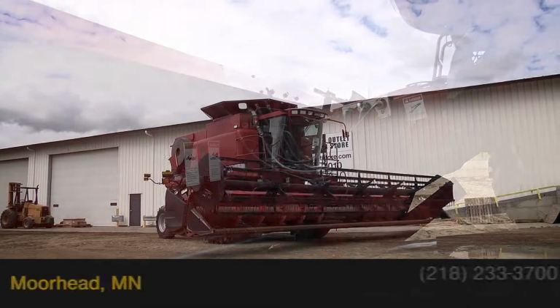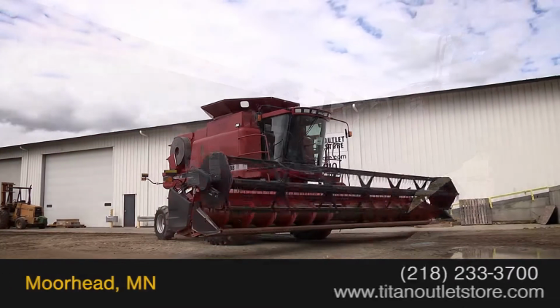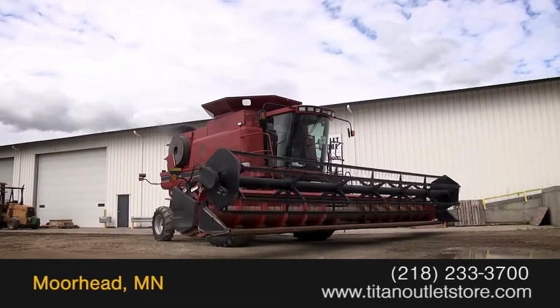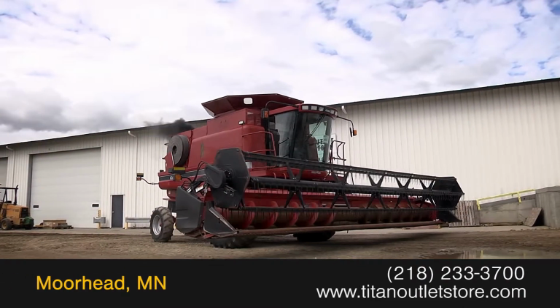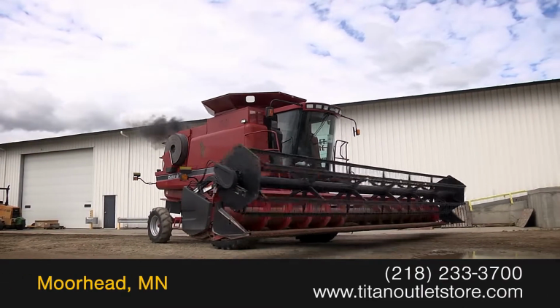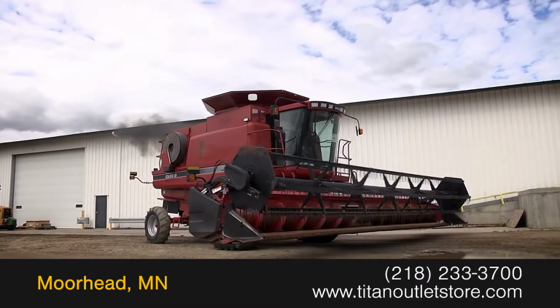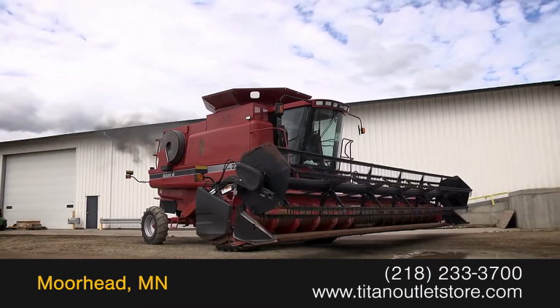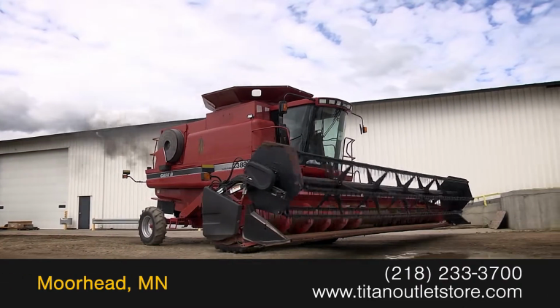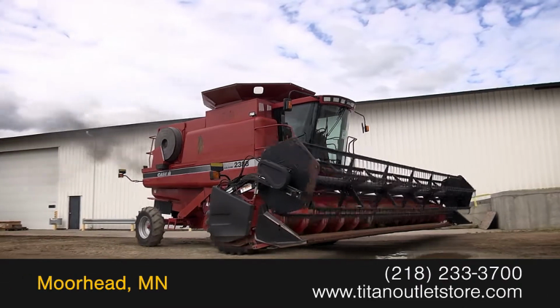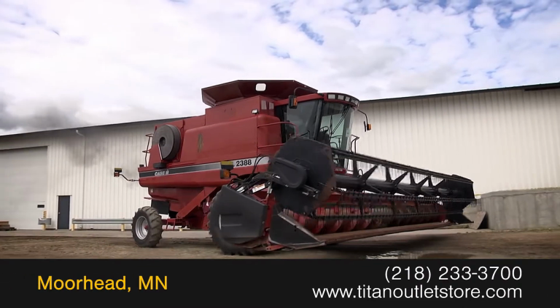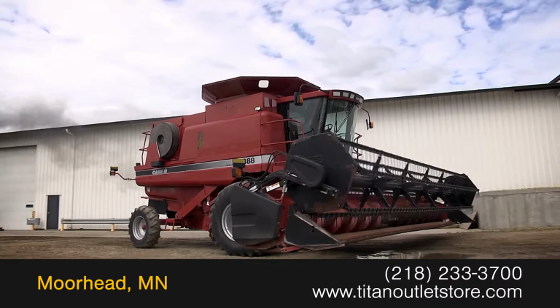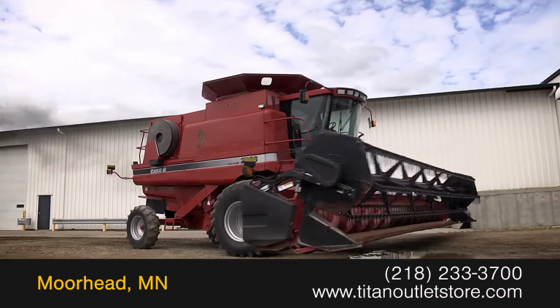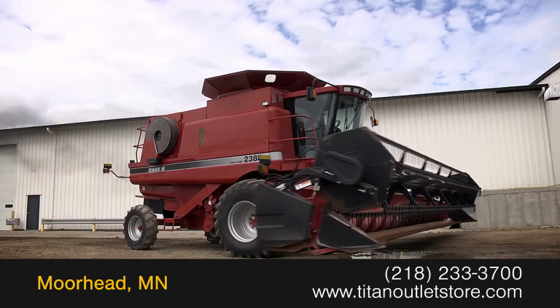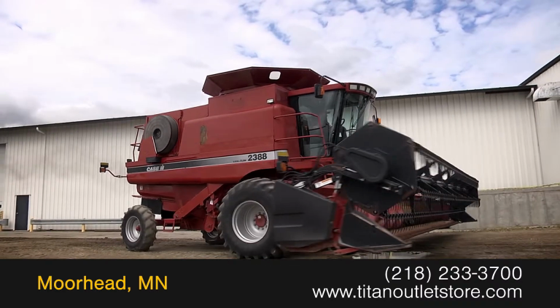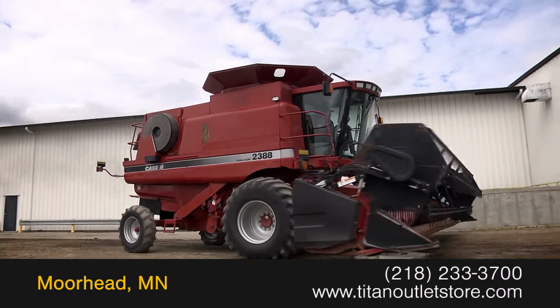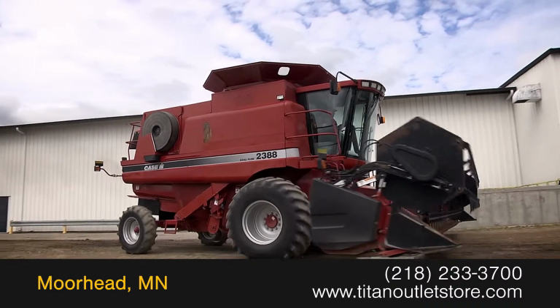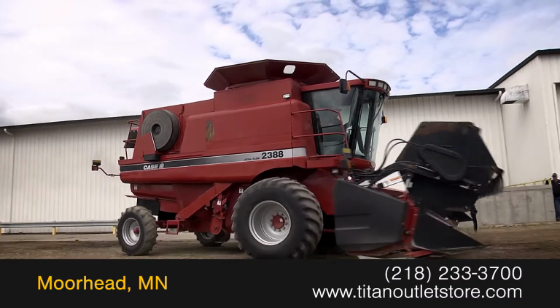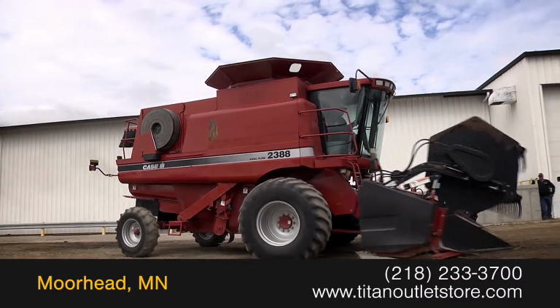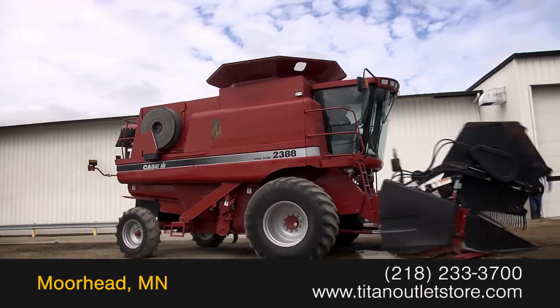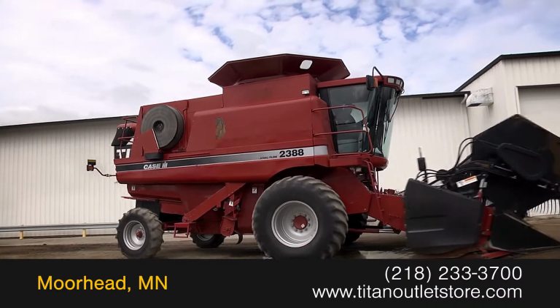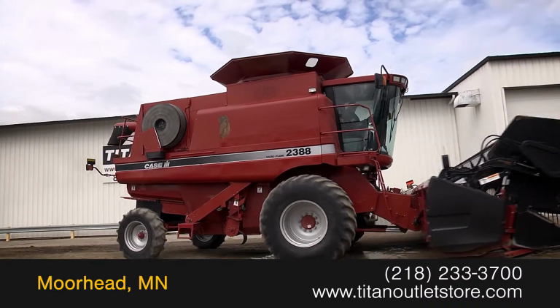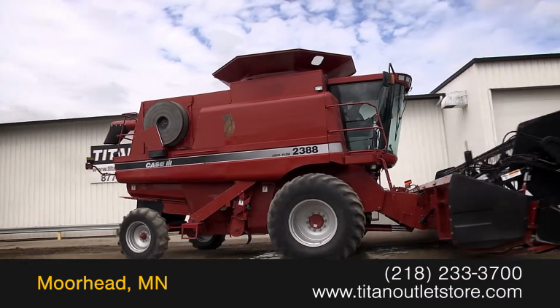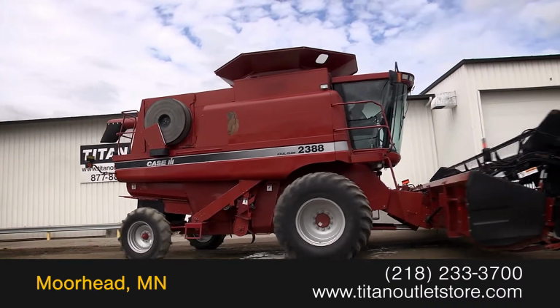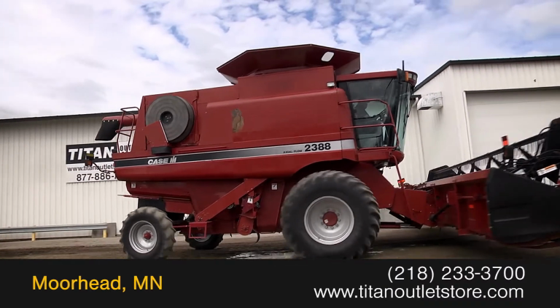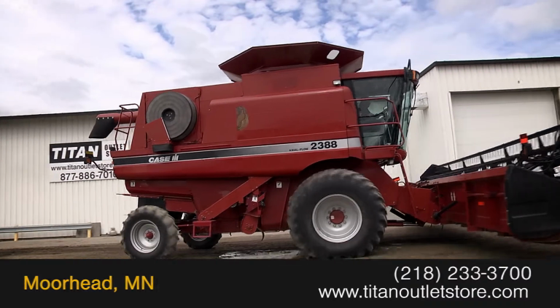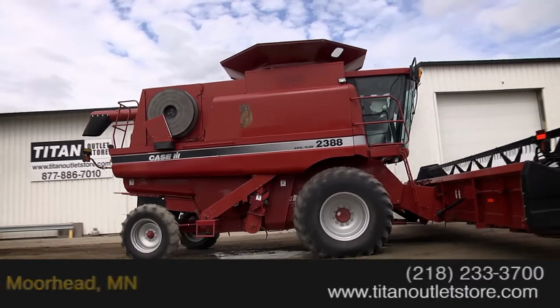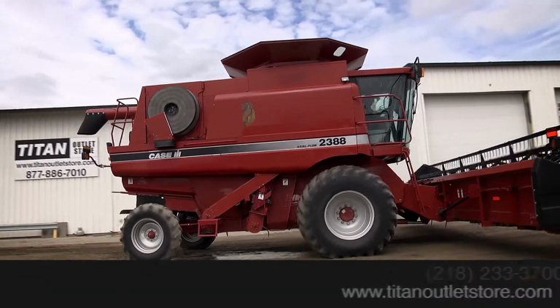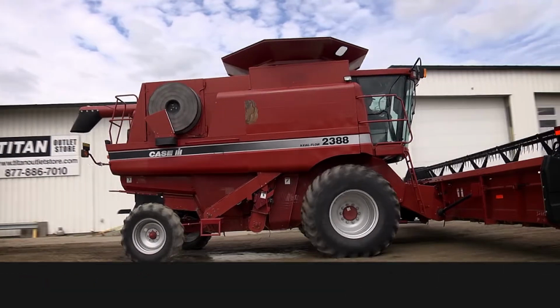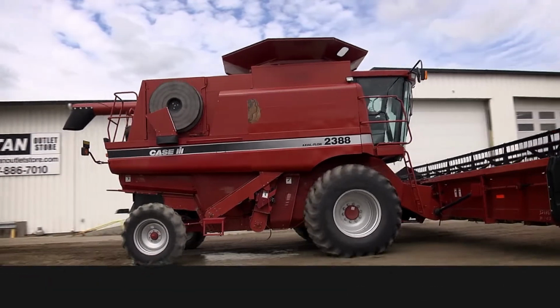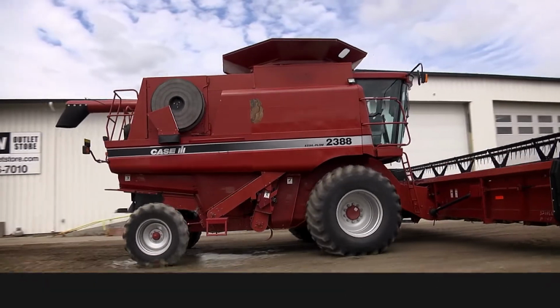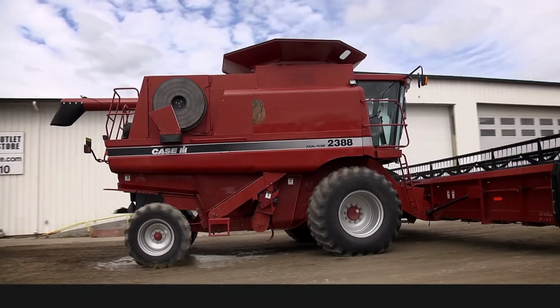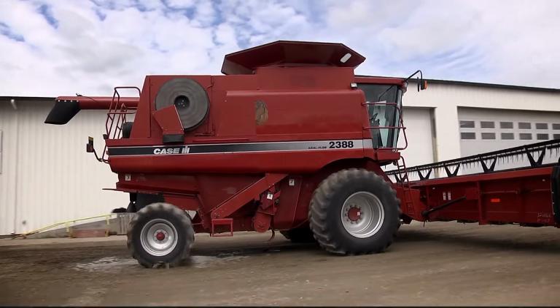For more information on this Case IH 1020, contact our sales team at the Titan Outlet Store.